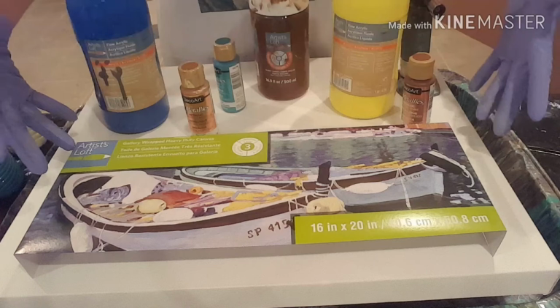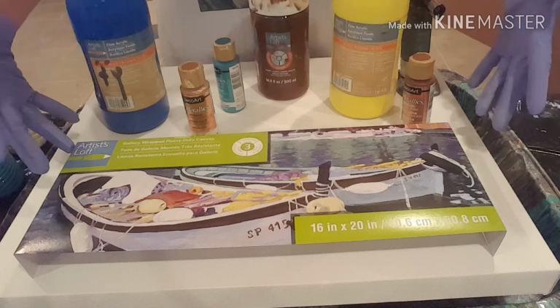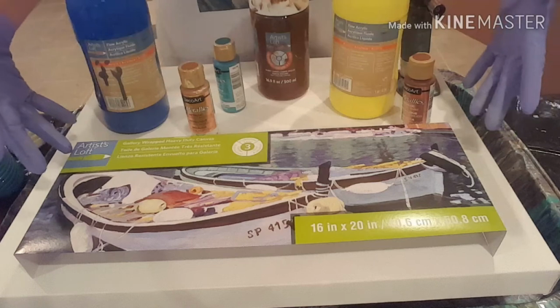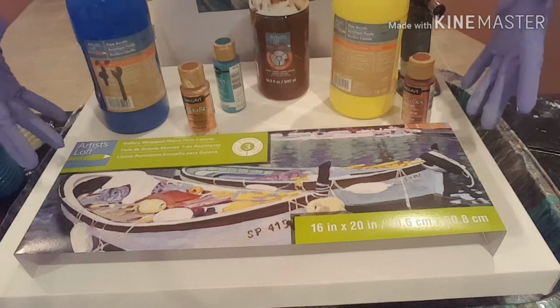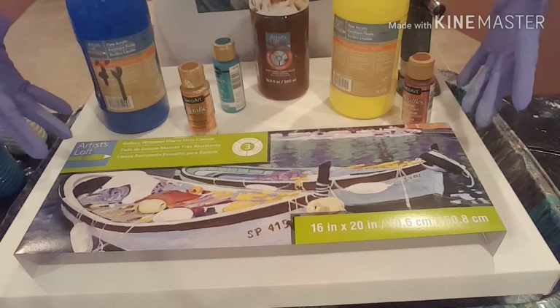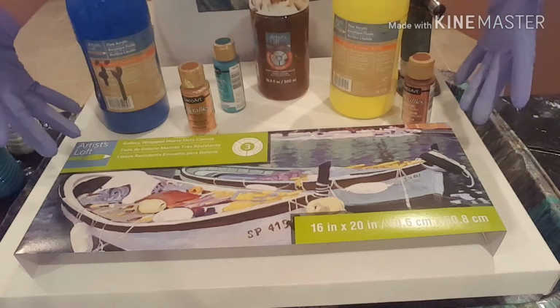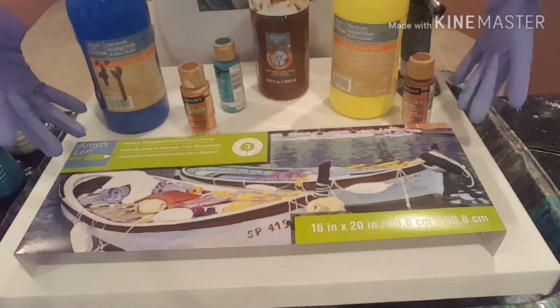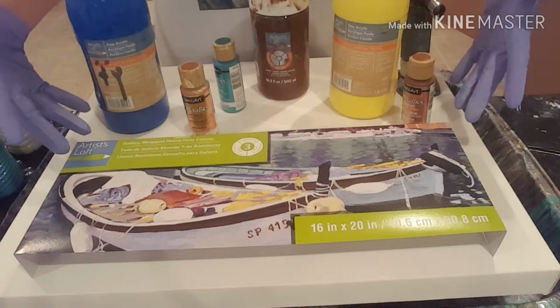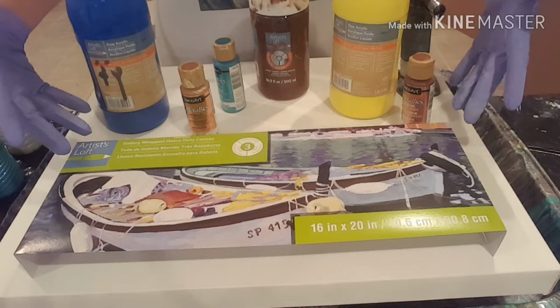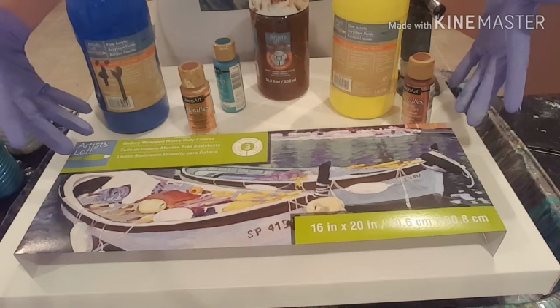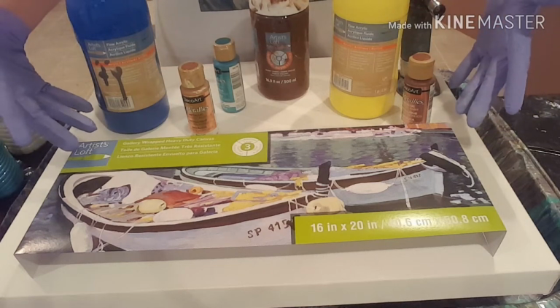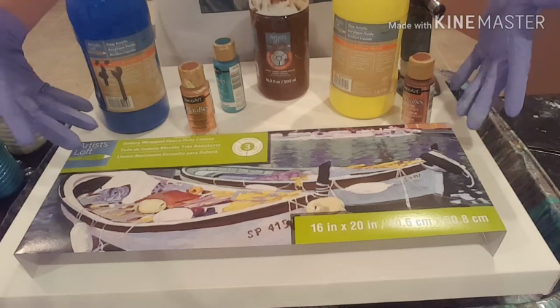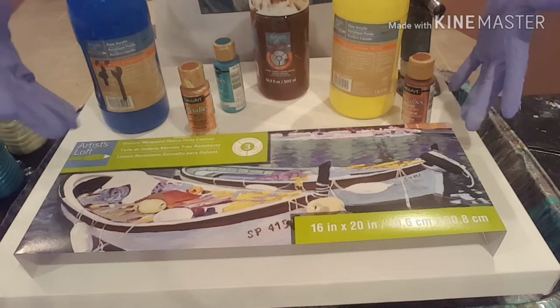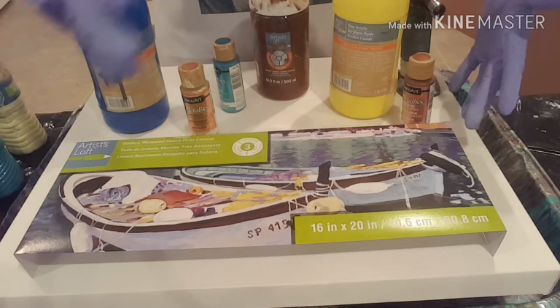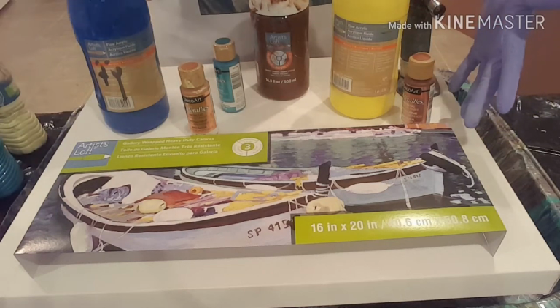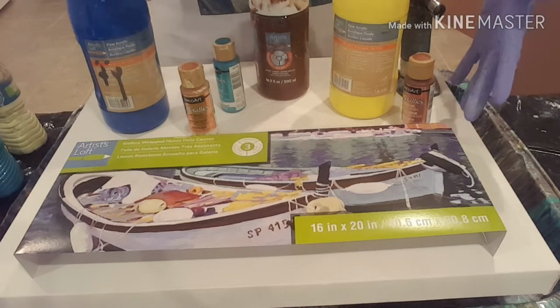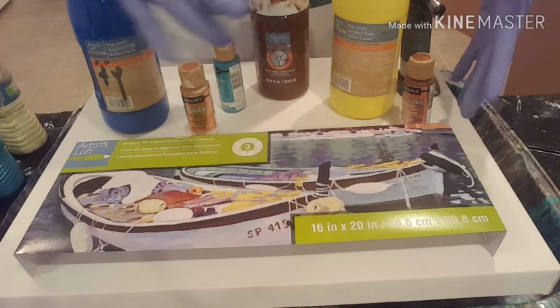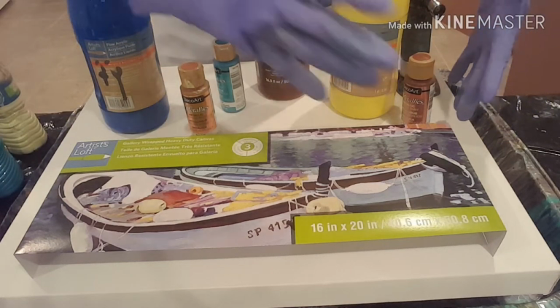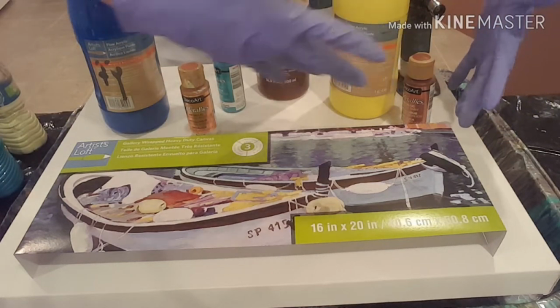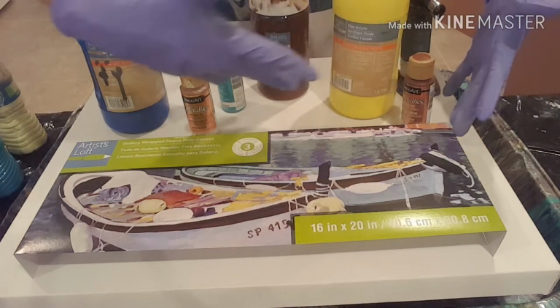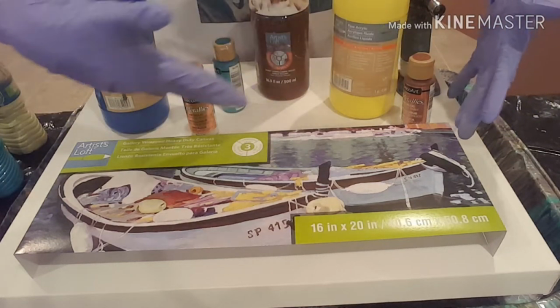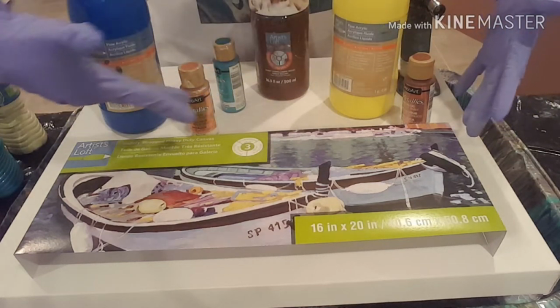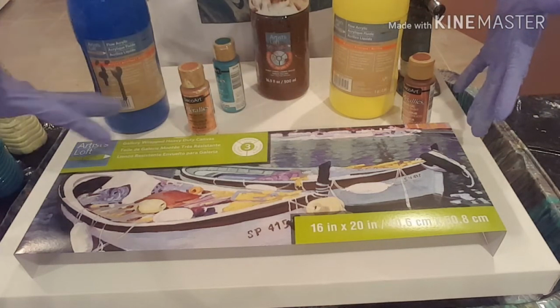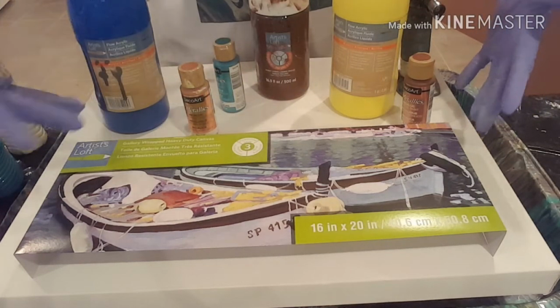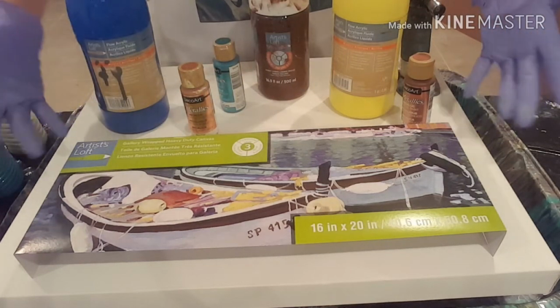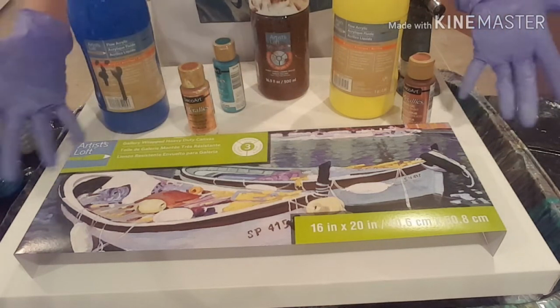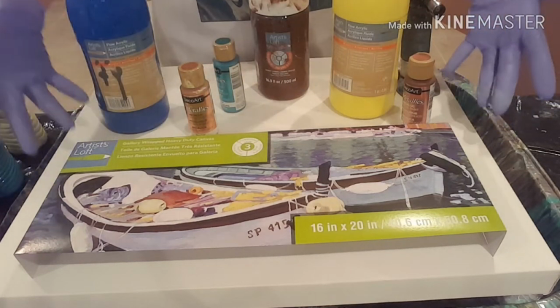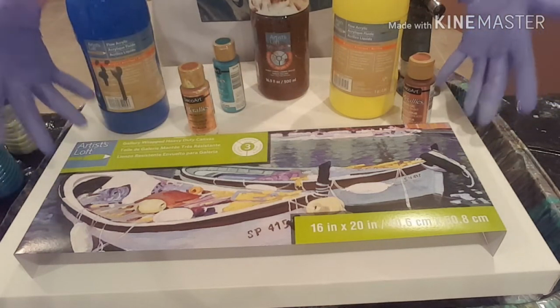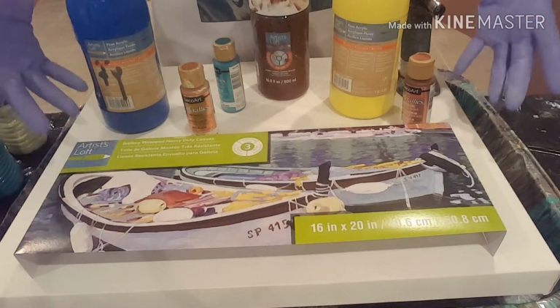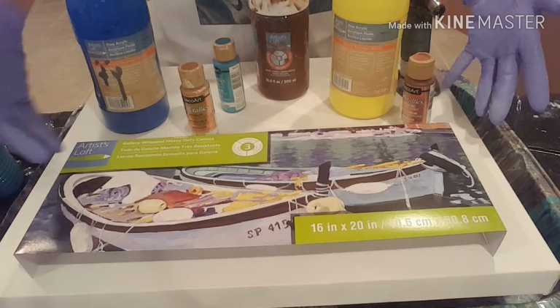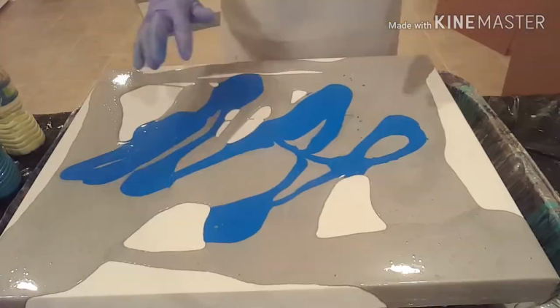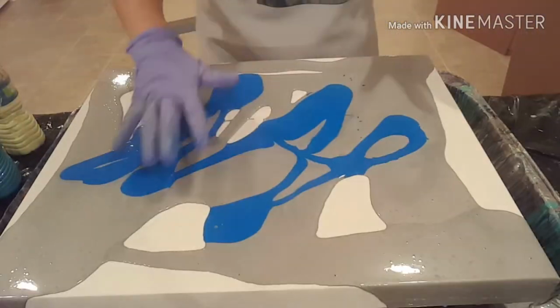Hey there! Welcome back to Designs by Carrie Ann. Today I'm going to use silicone. Here we go!